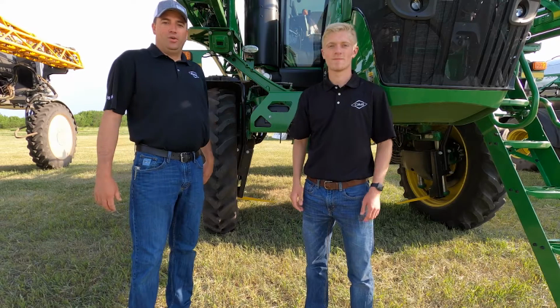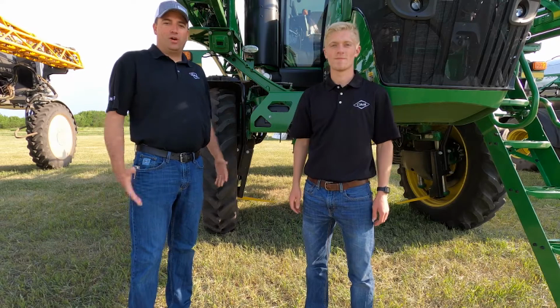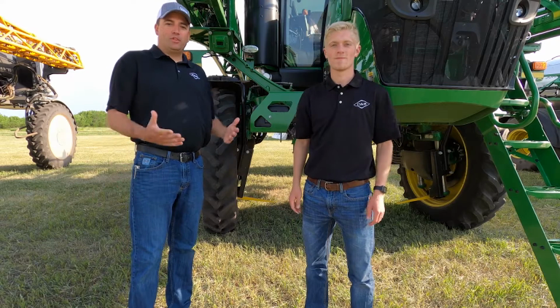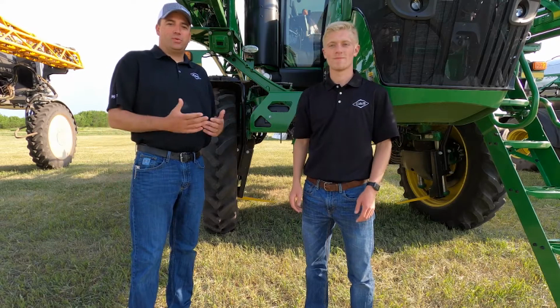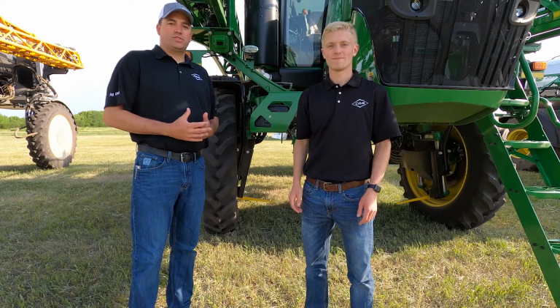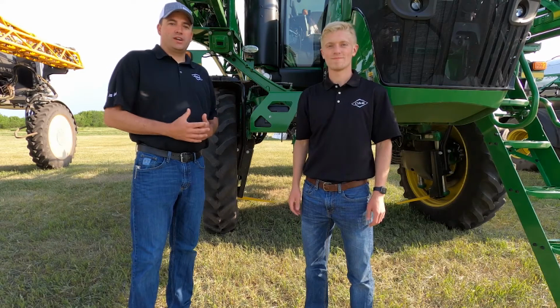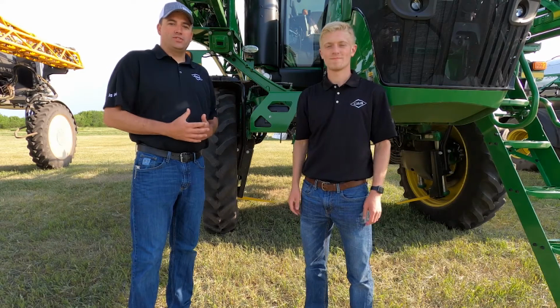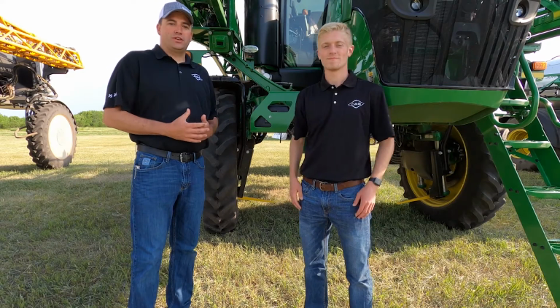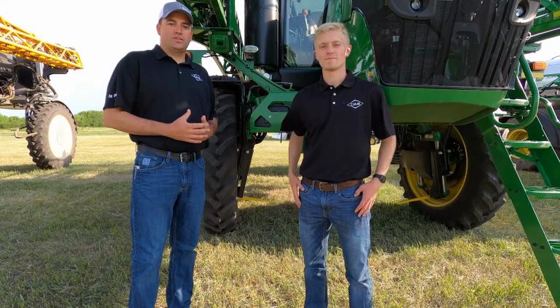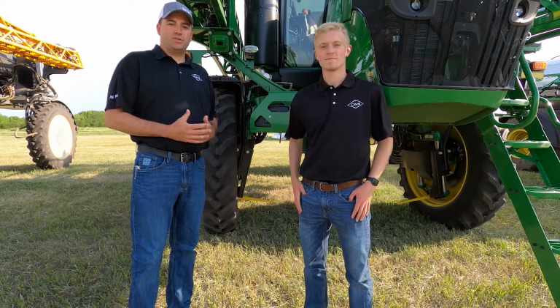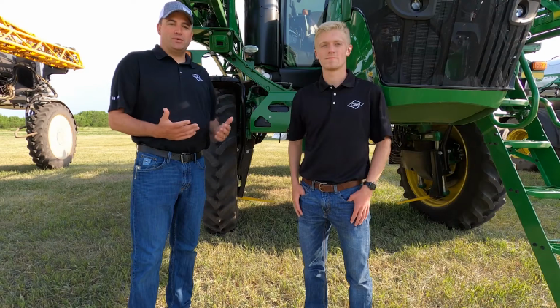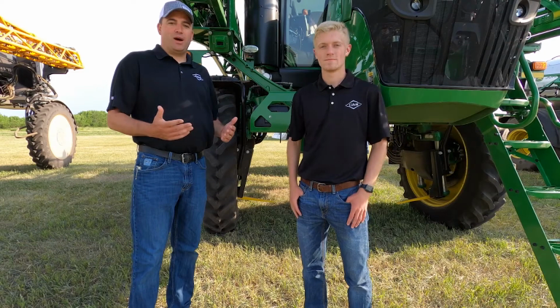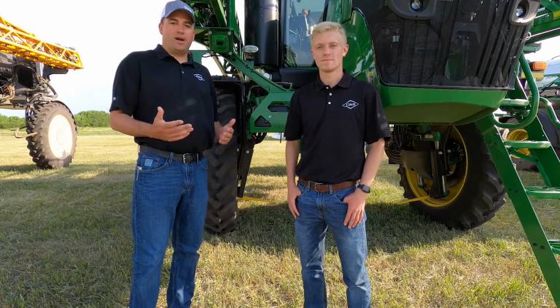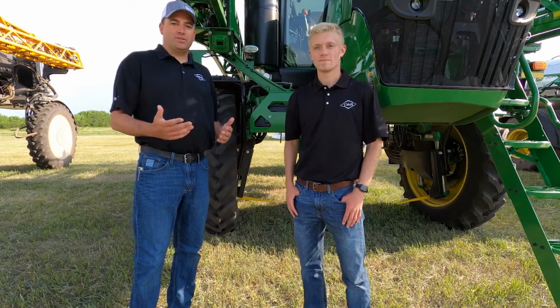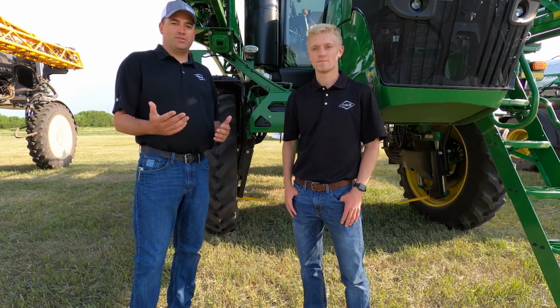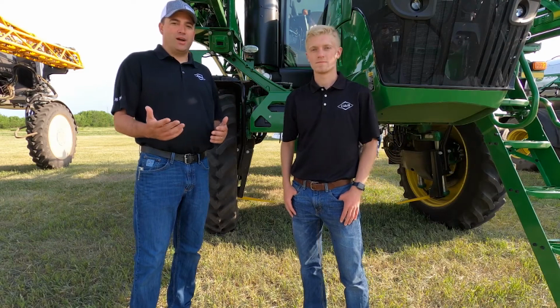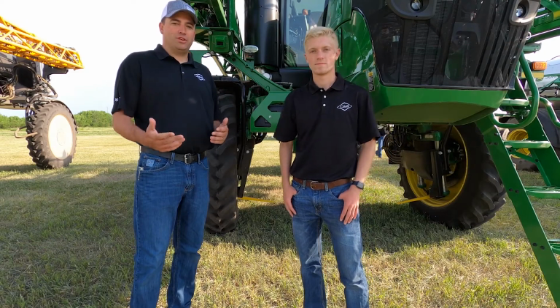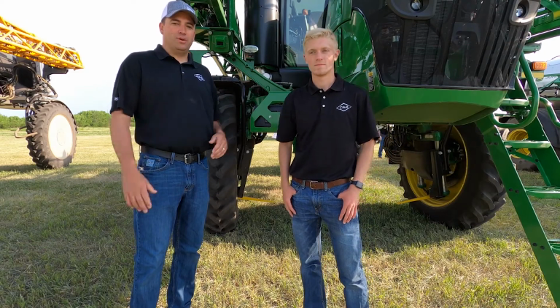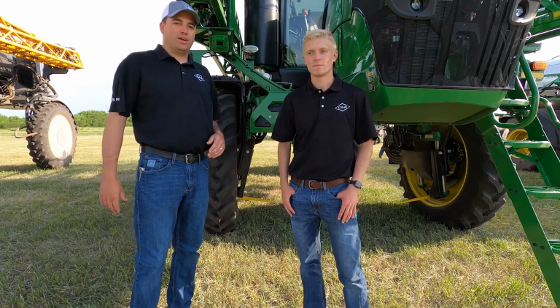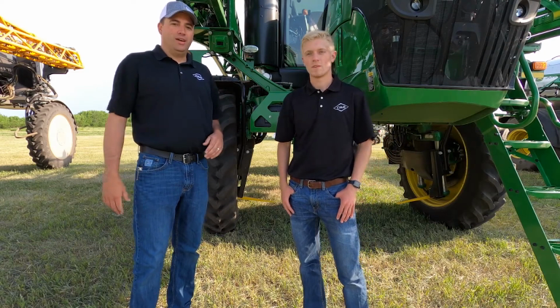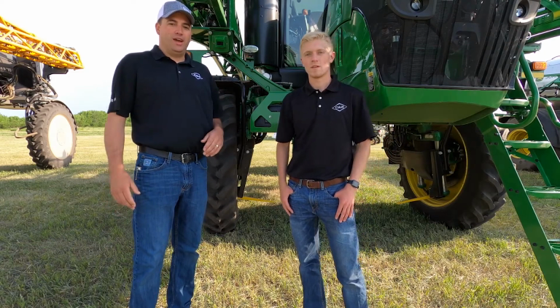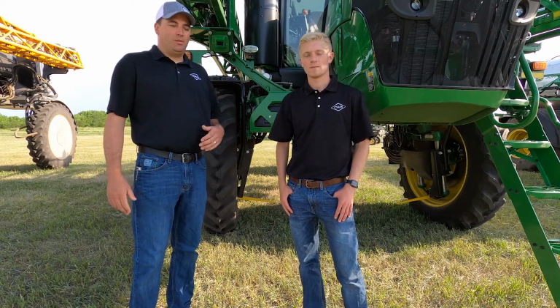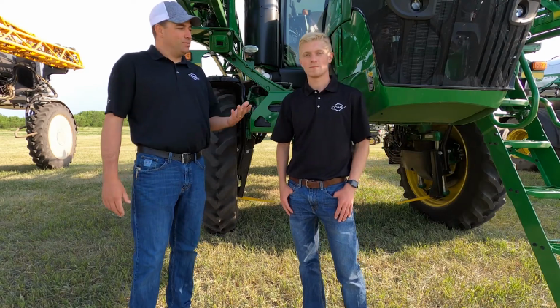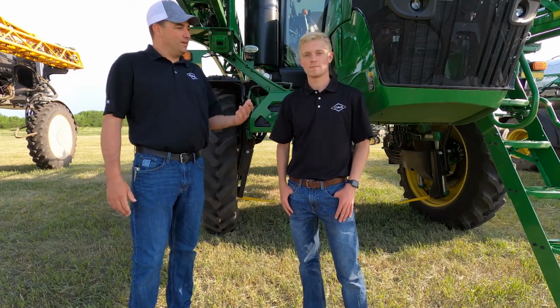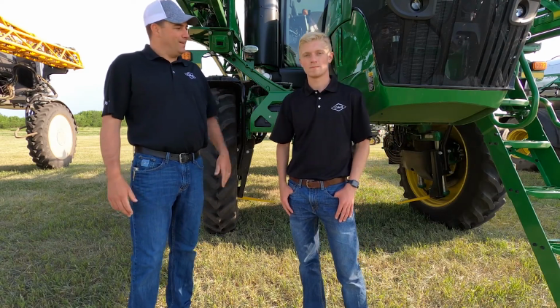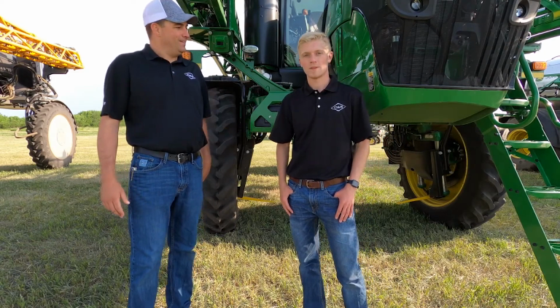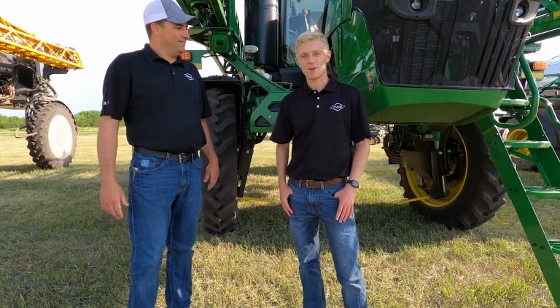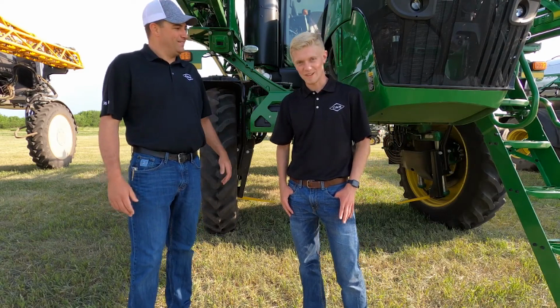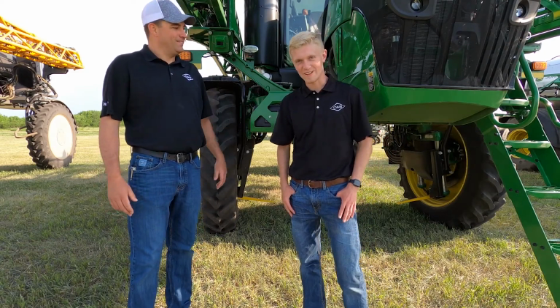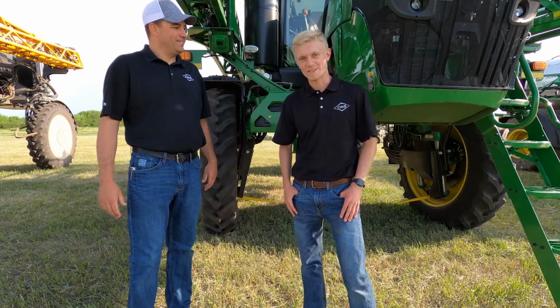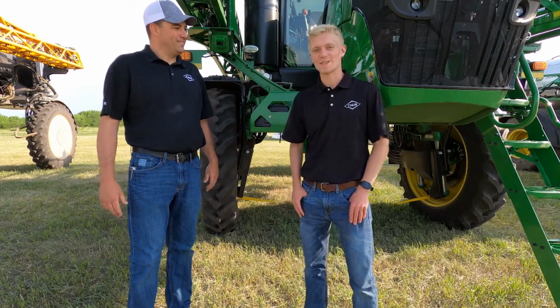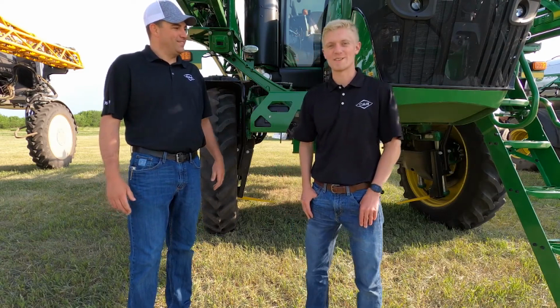Welcome to this week's Technology Thursday with CMB Operations. I'm Jeff Buick, and with me today is Carson Kaler, sales intern.